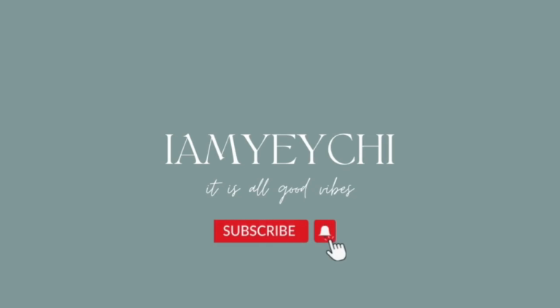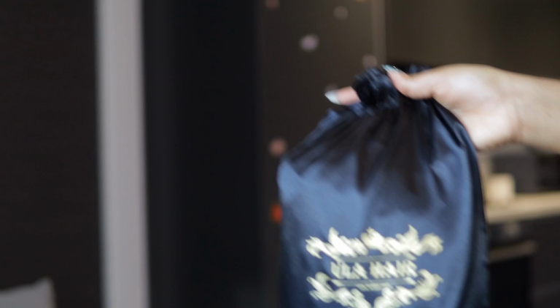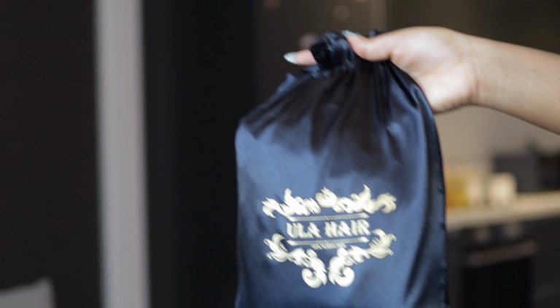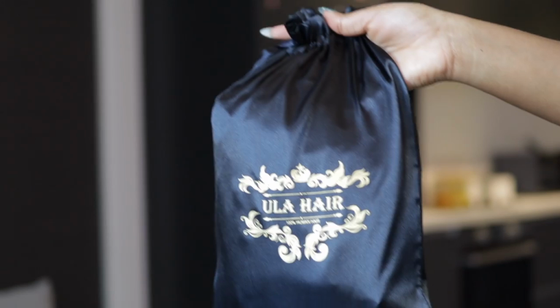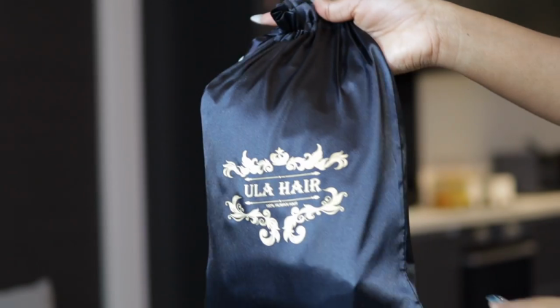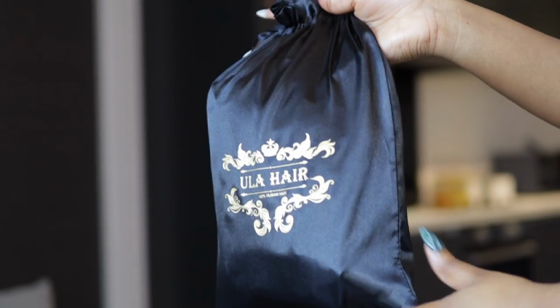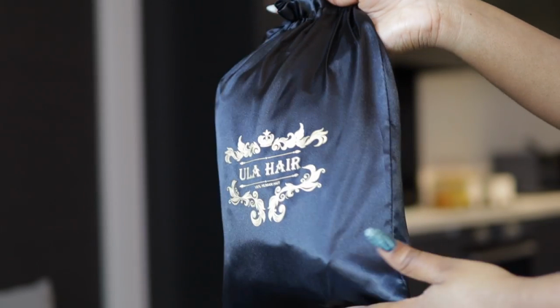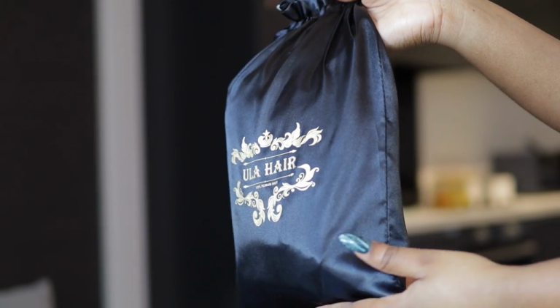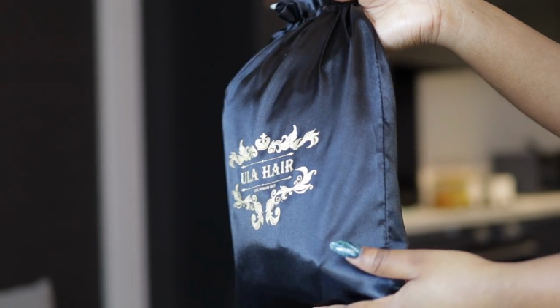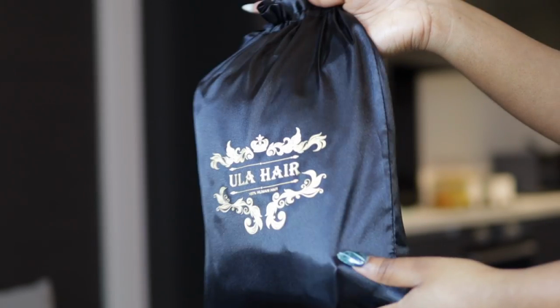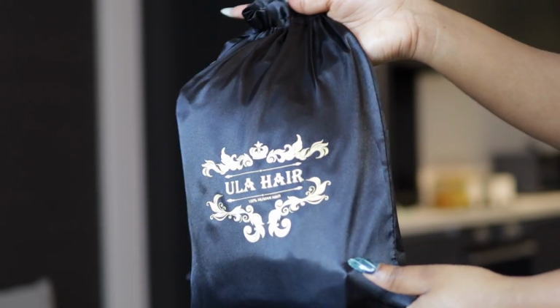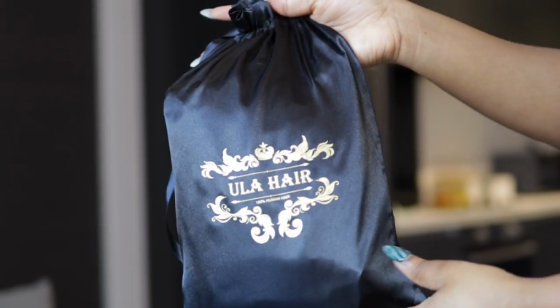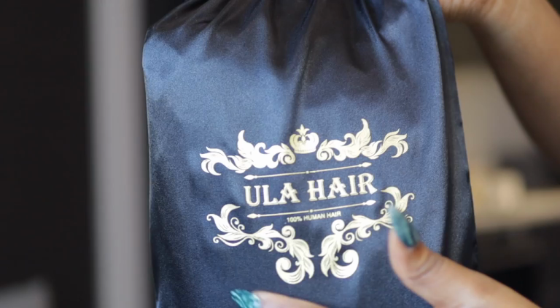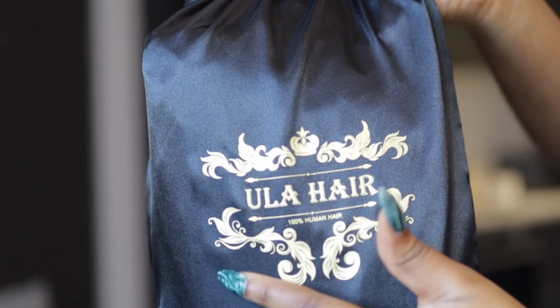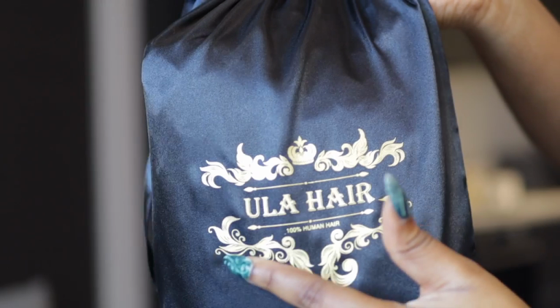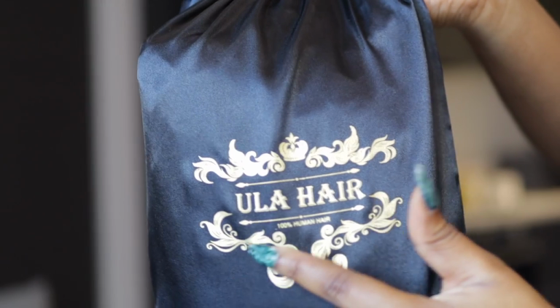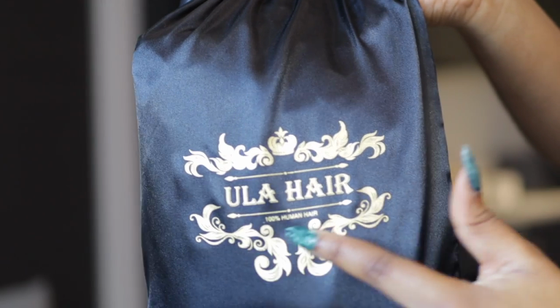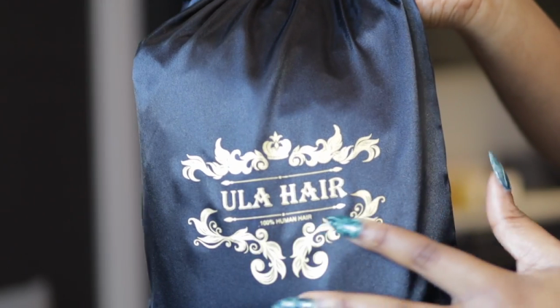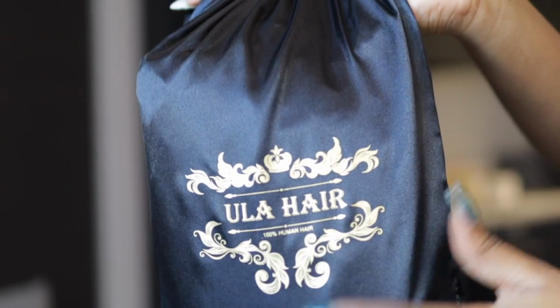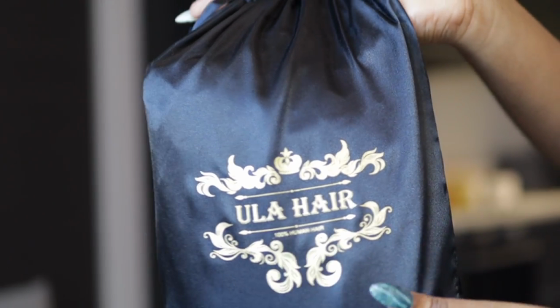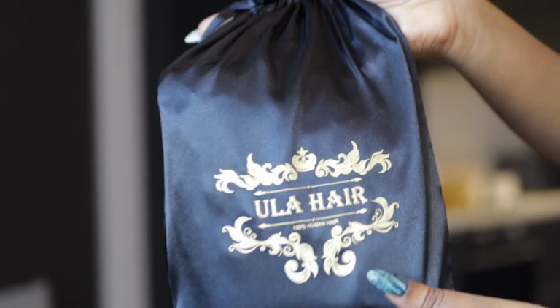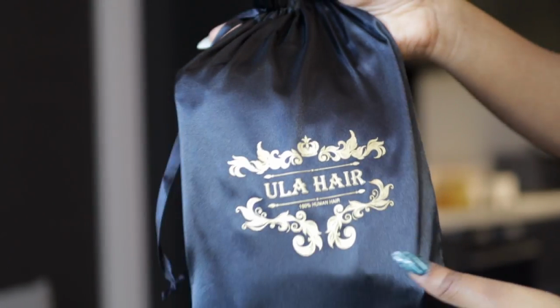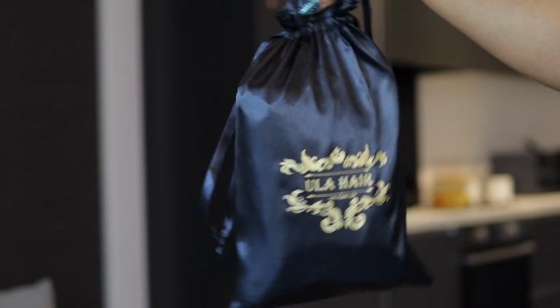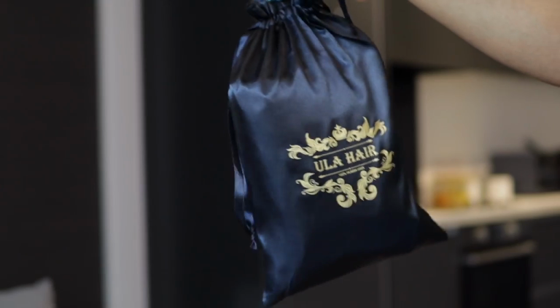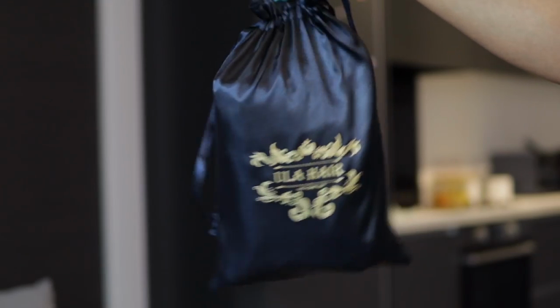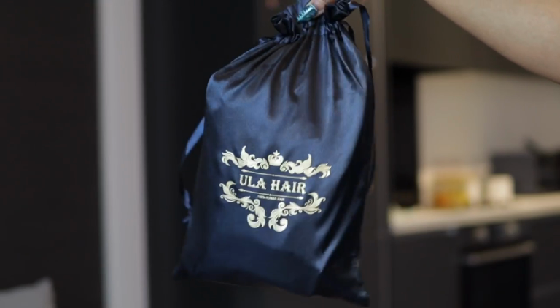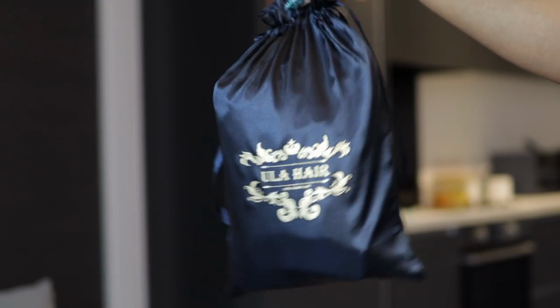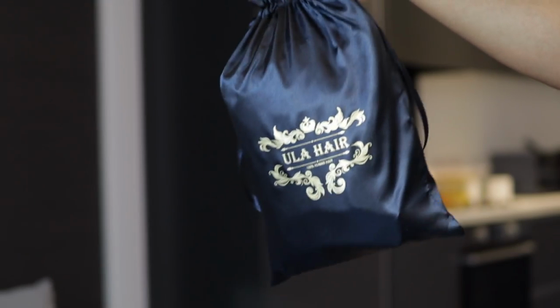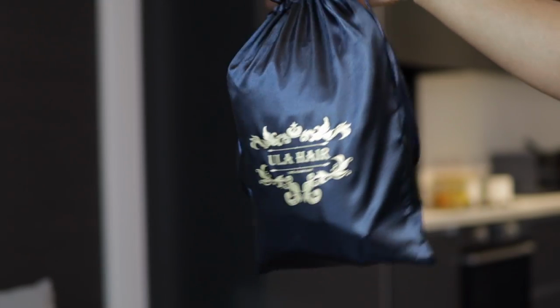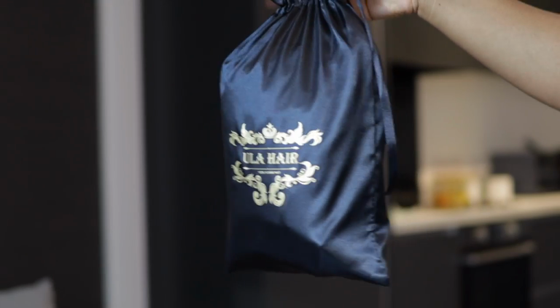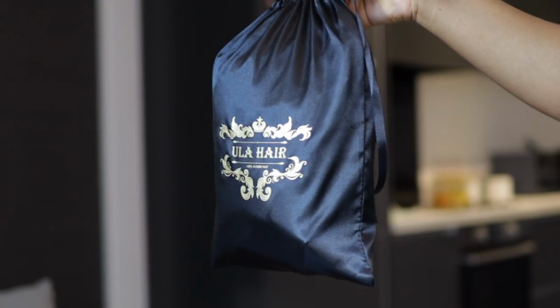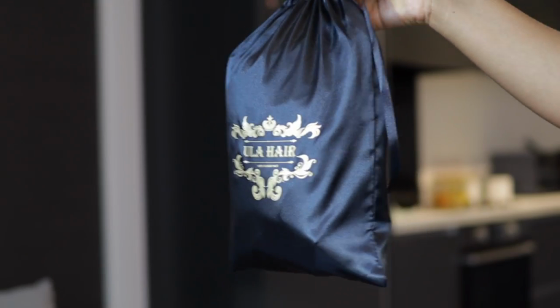Hey loves, new video here. Today we're going to be installing this hair from Ula Hair.